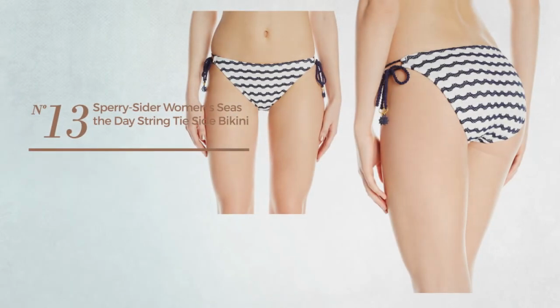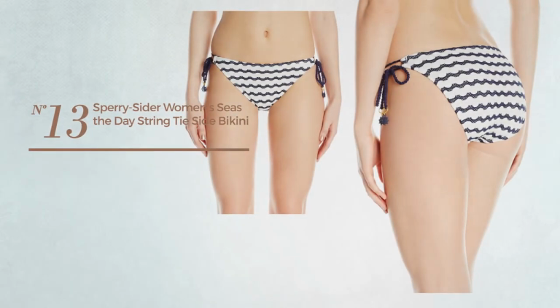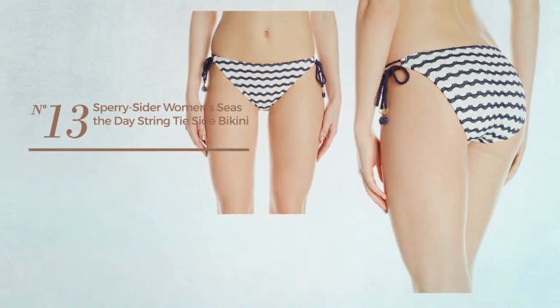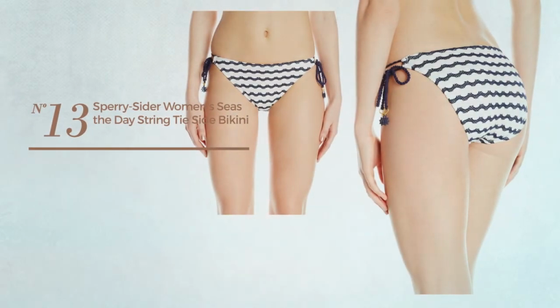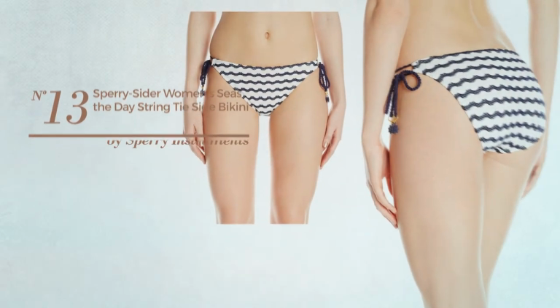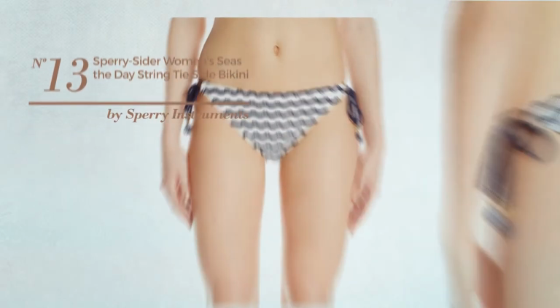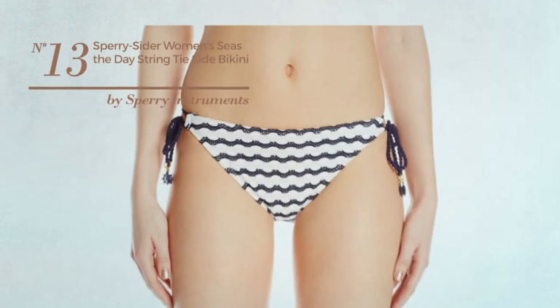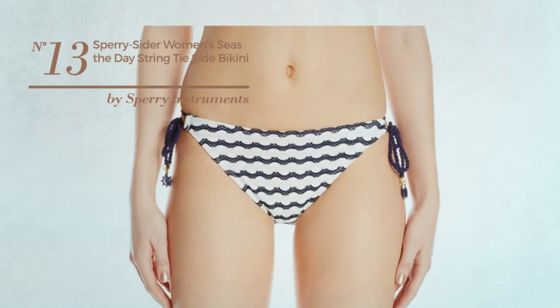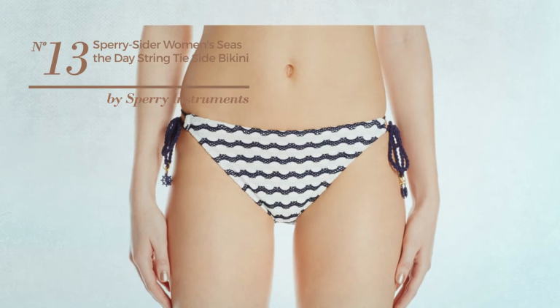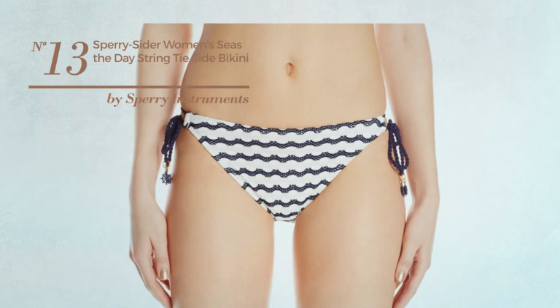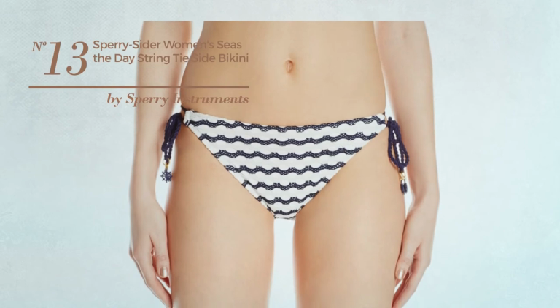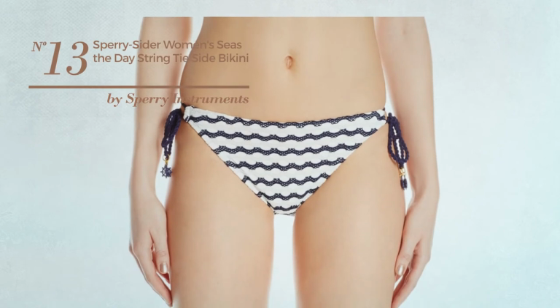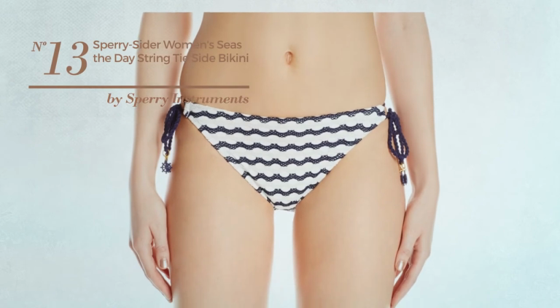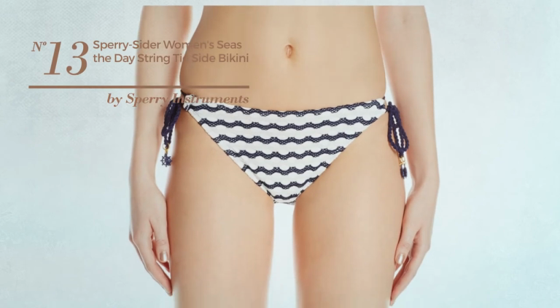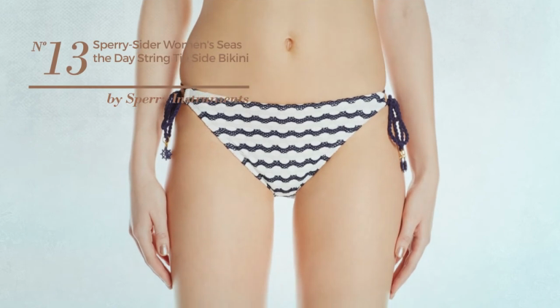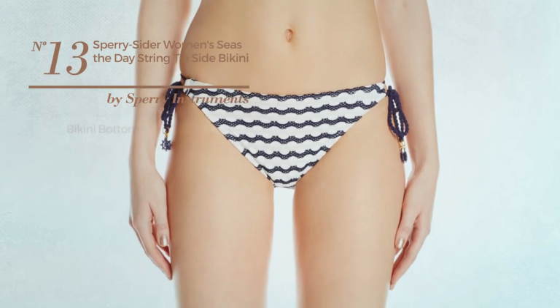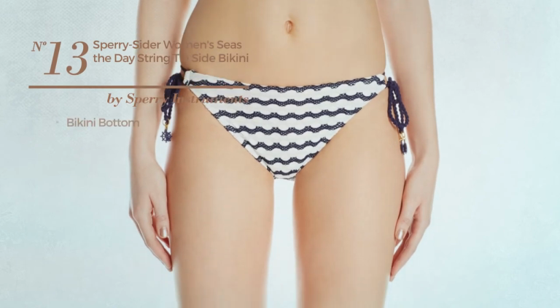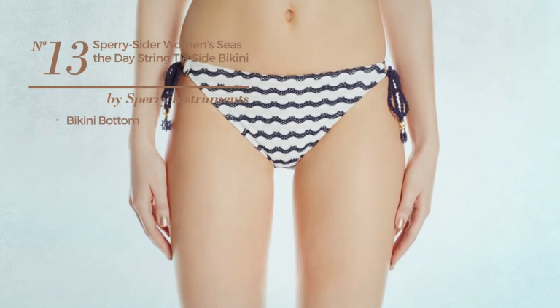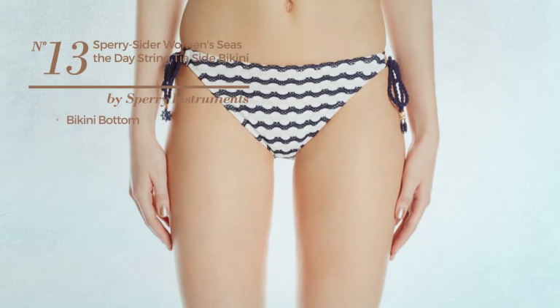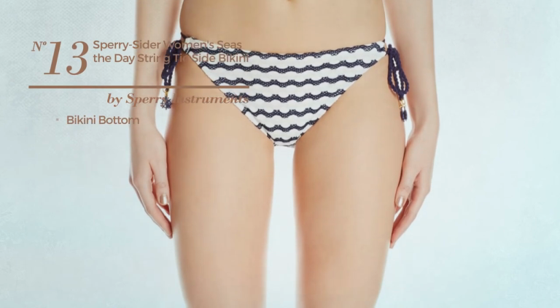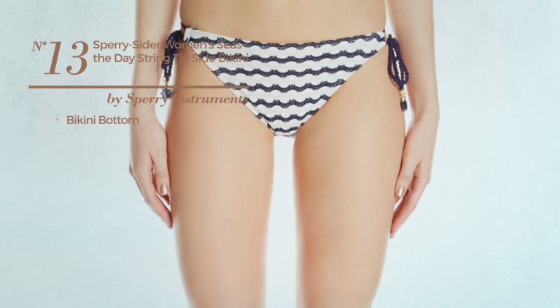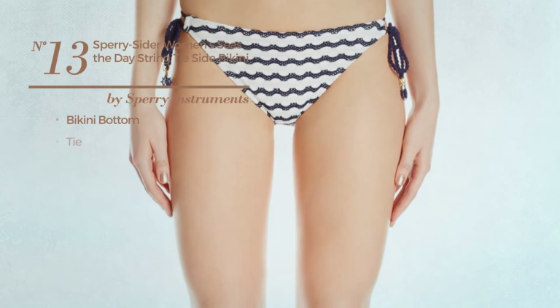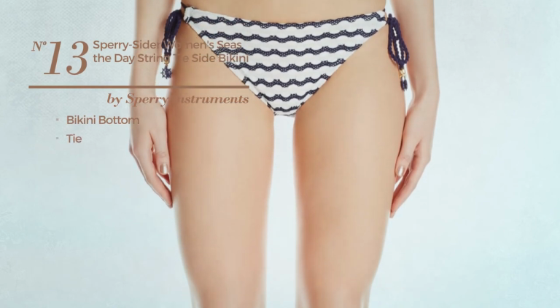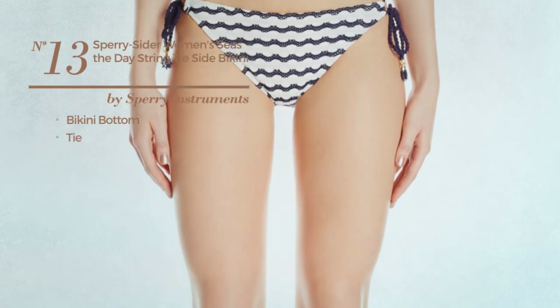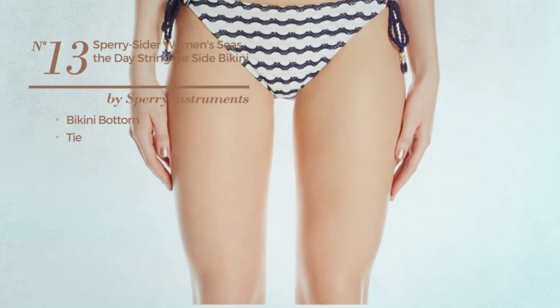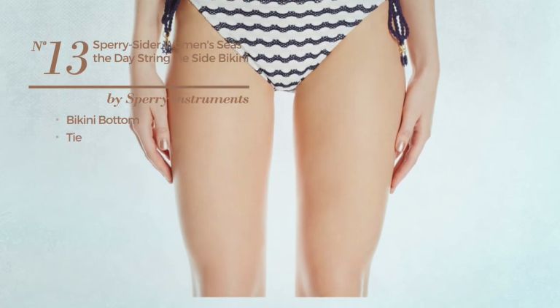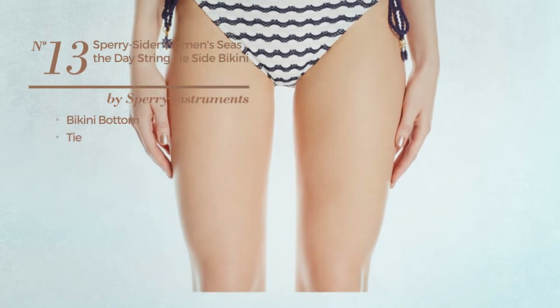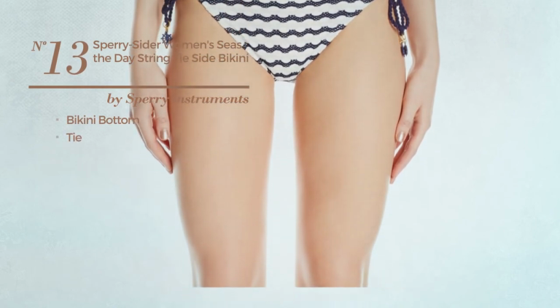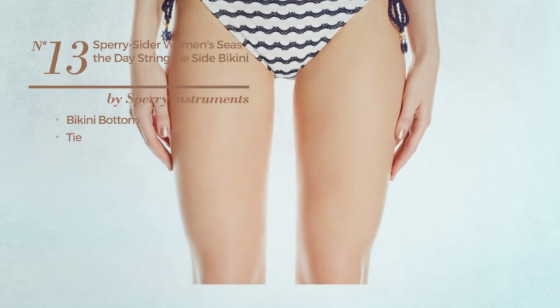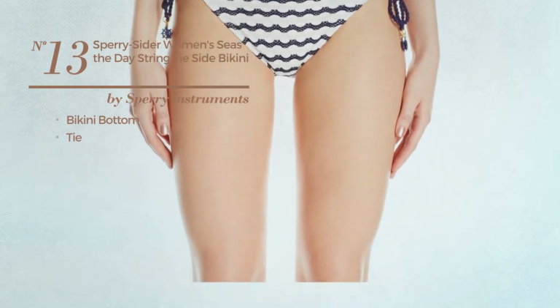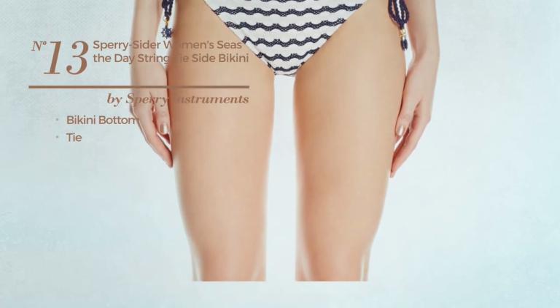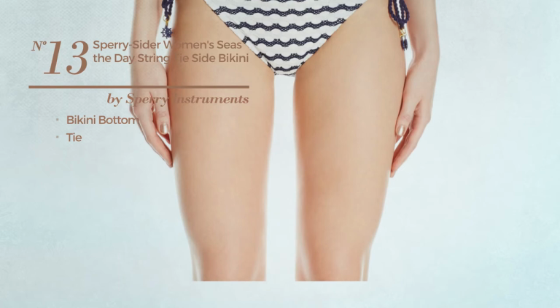Number 13, this bikini includes bikini bottom and tie. Available just in this color.